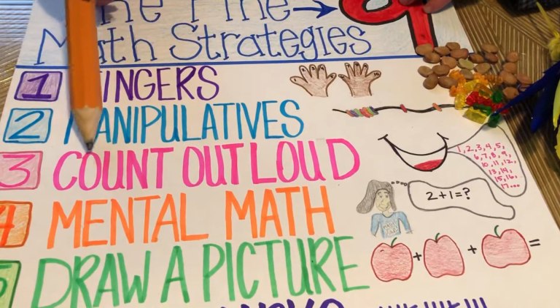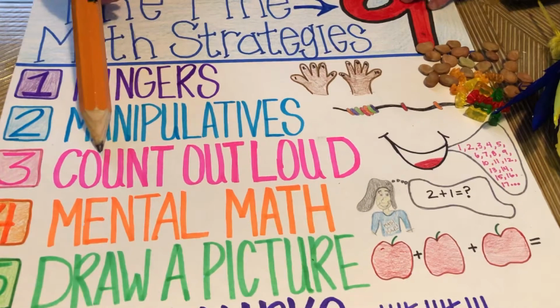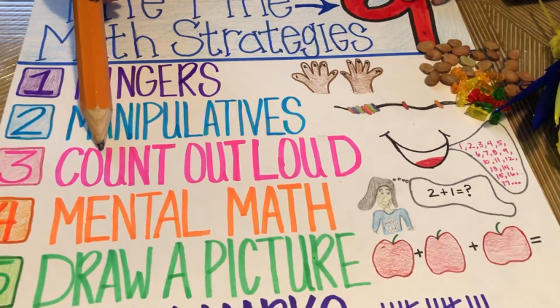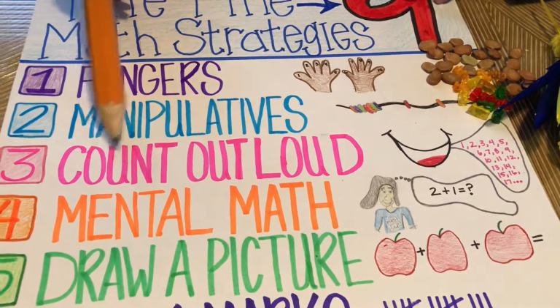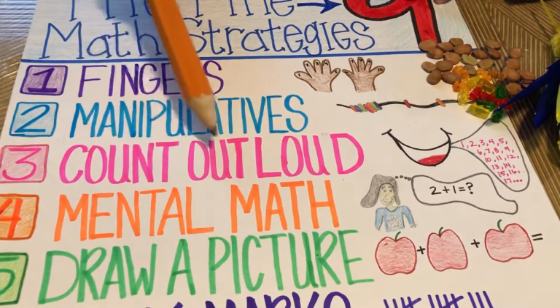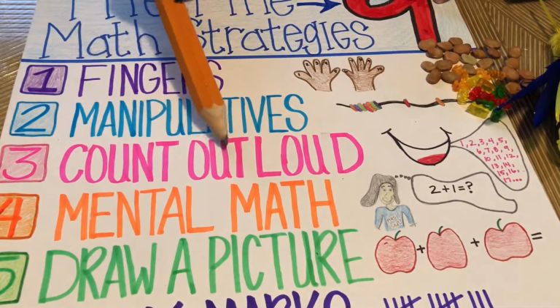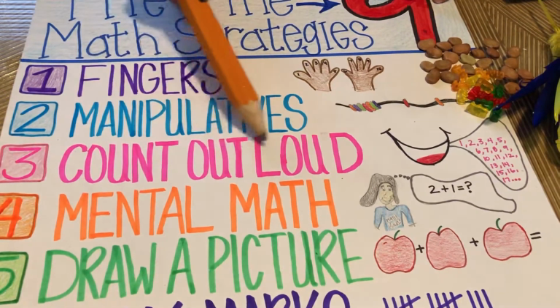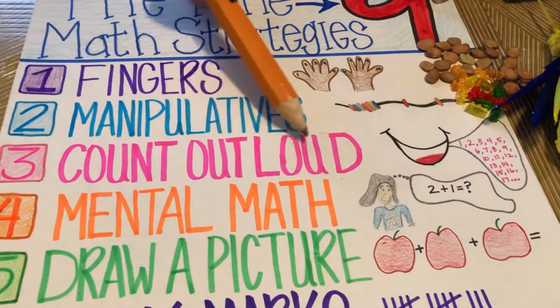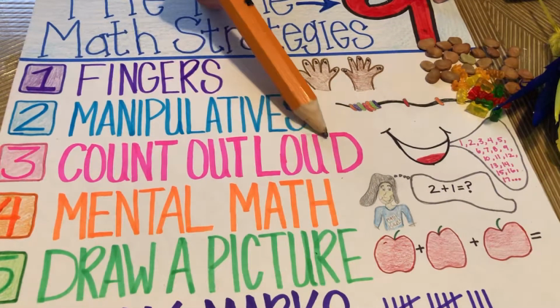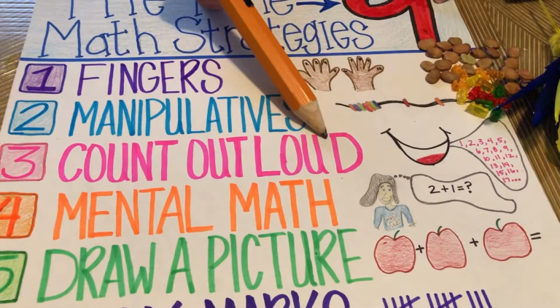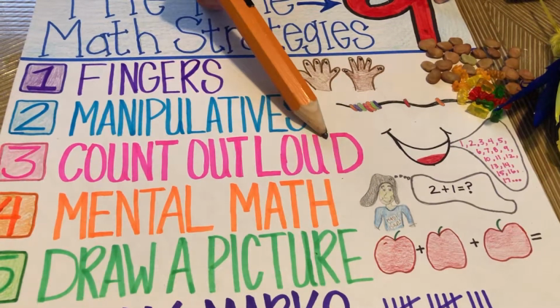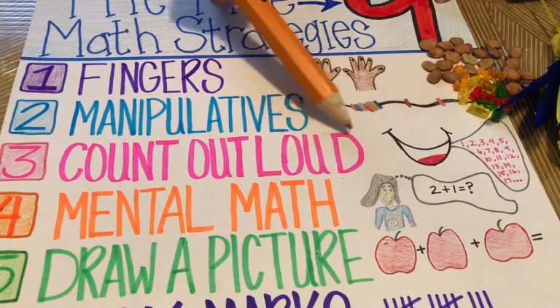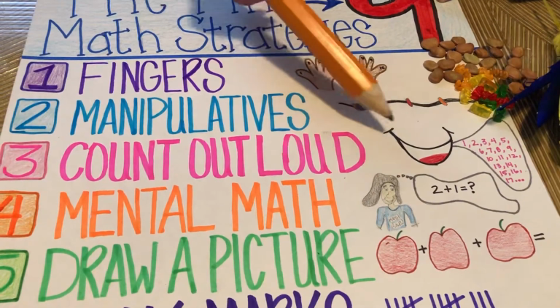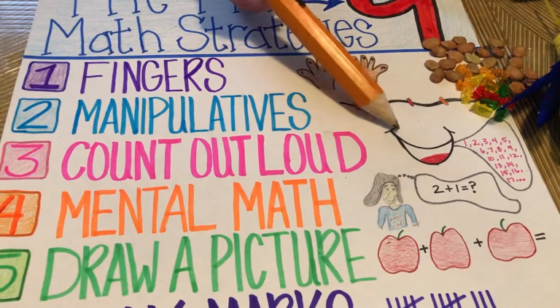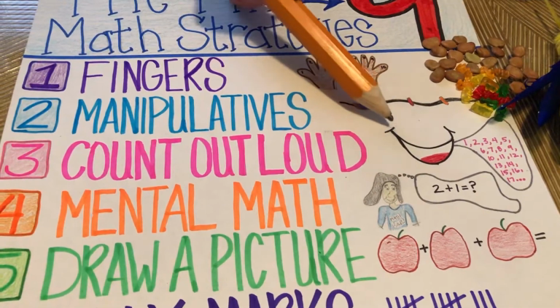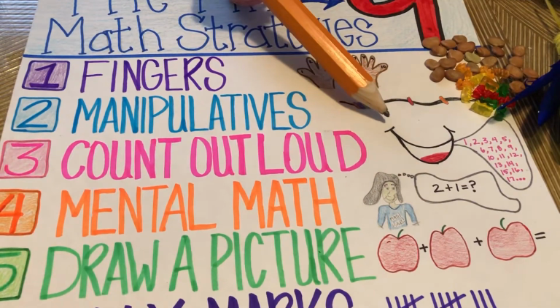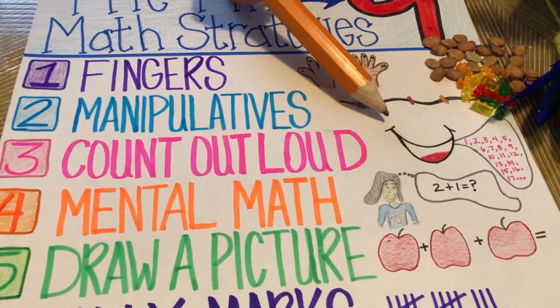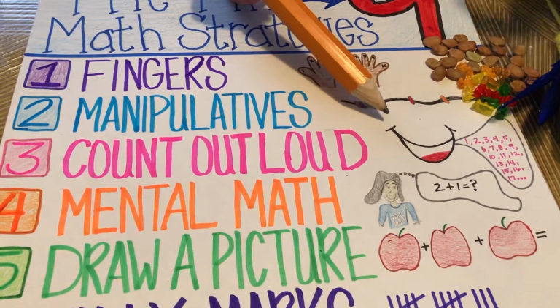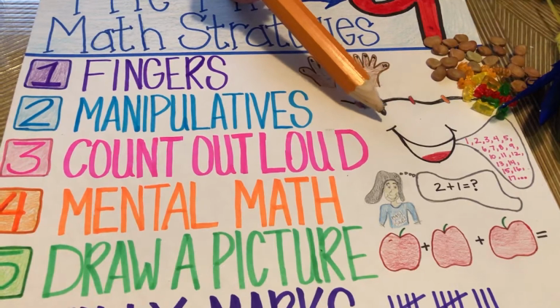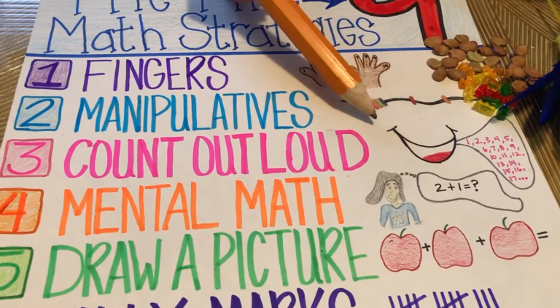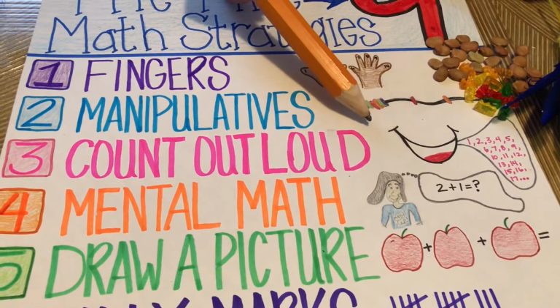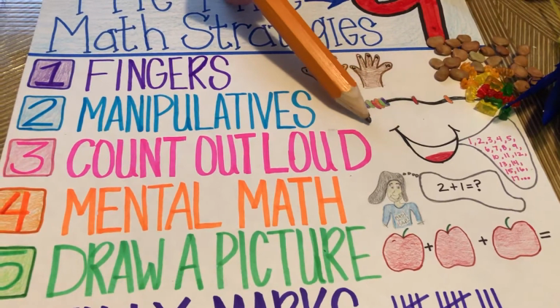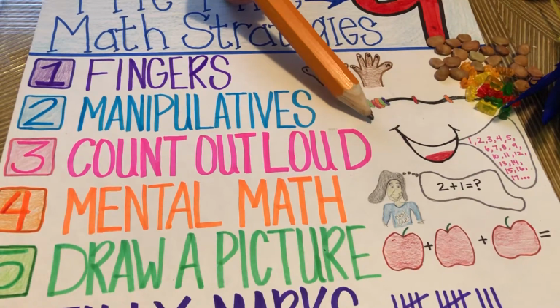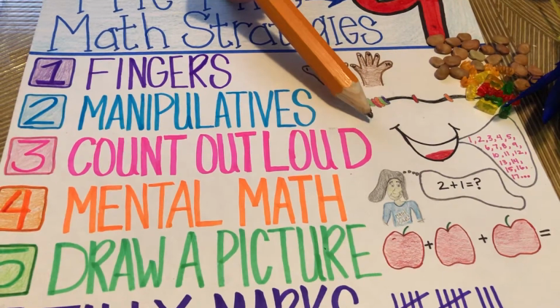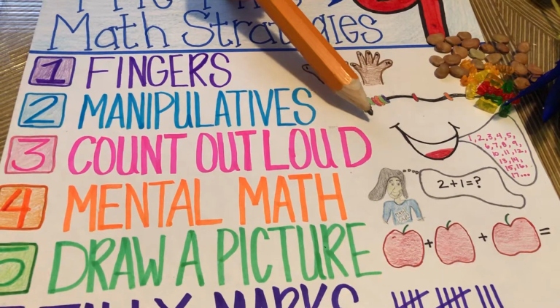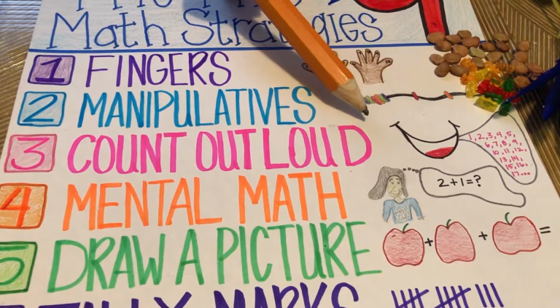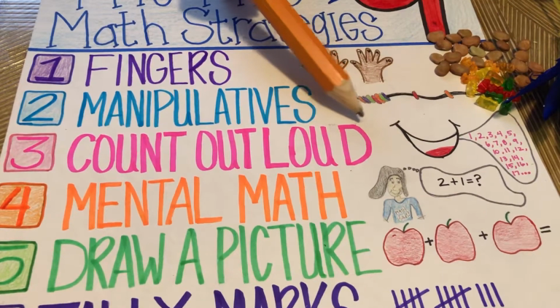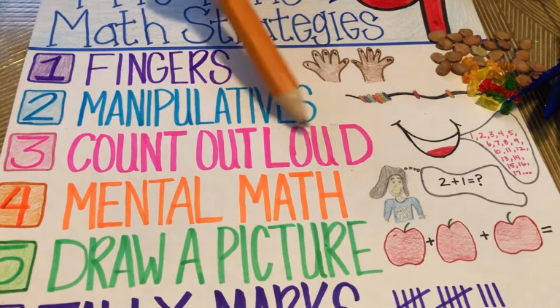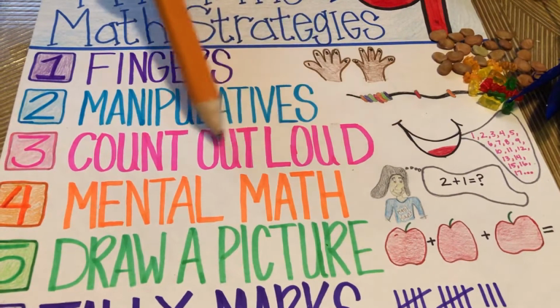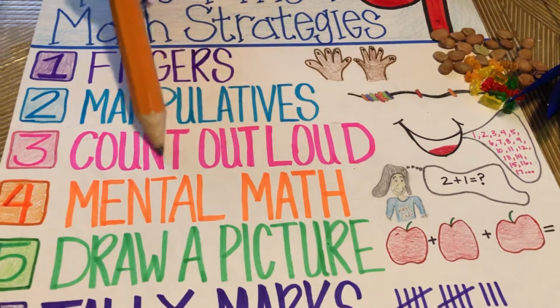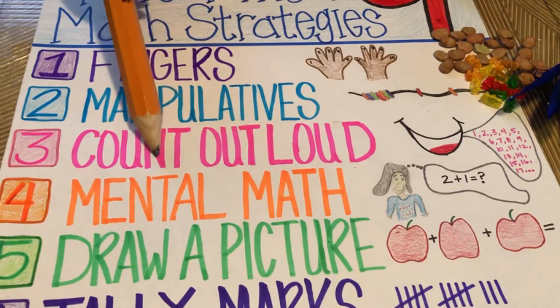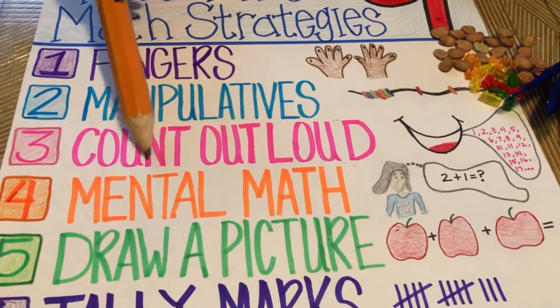Number three: count out loud. It always works to verbalize the problem, so count out loud as much as possible.